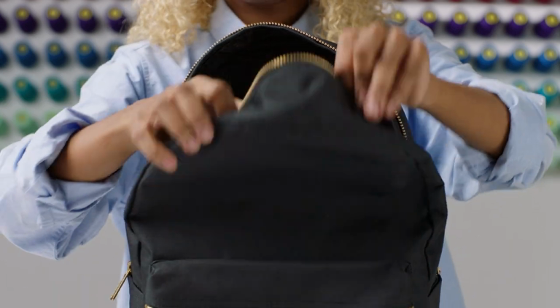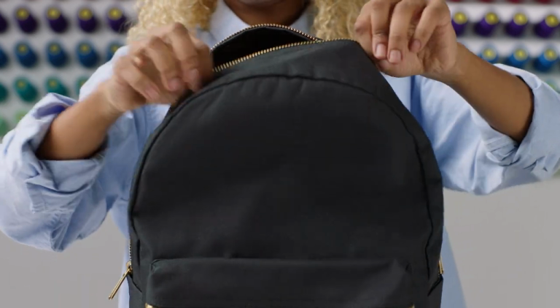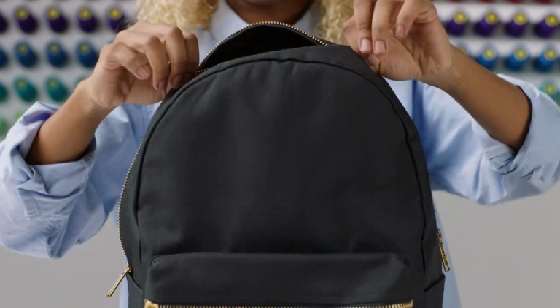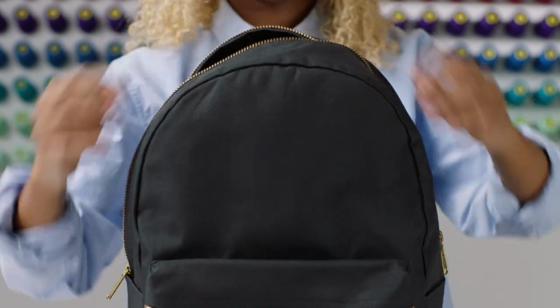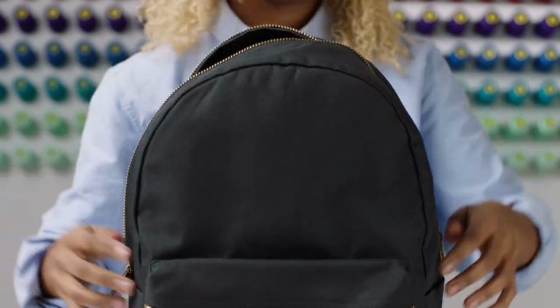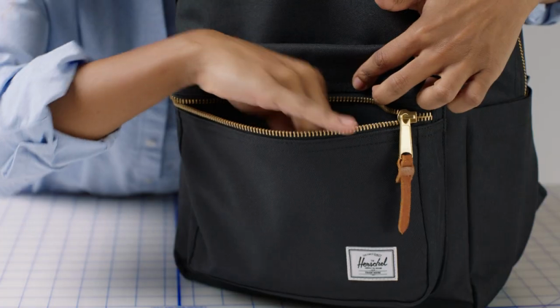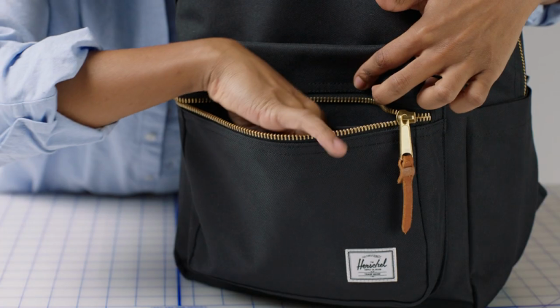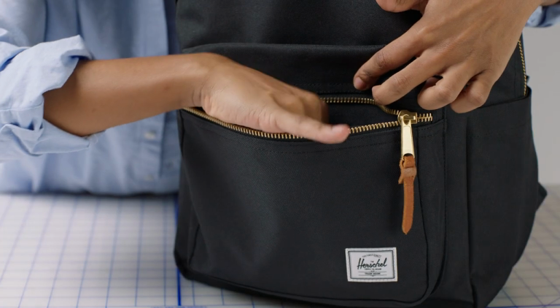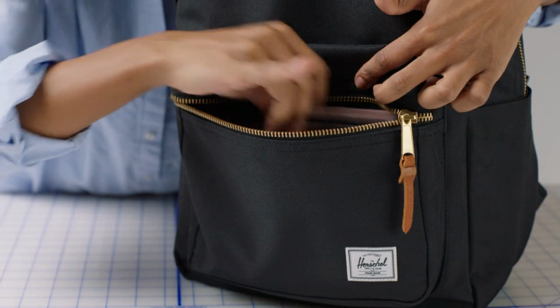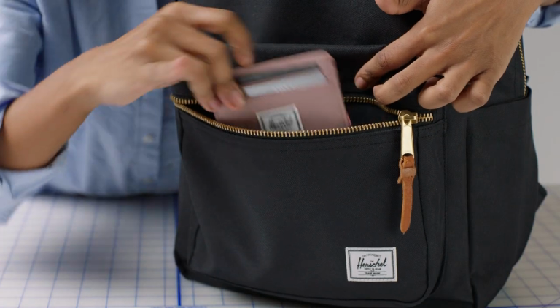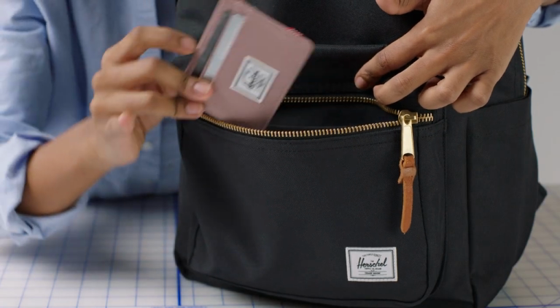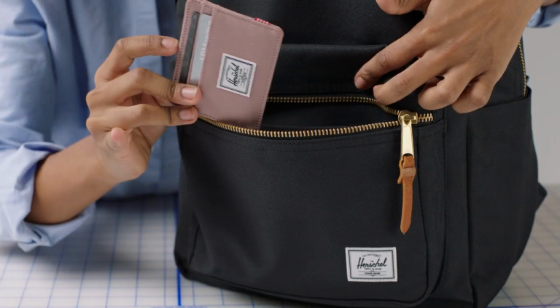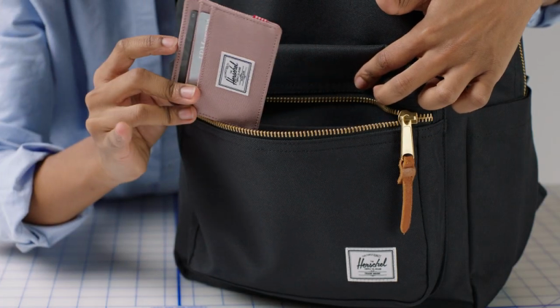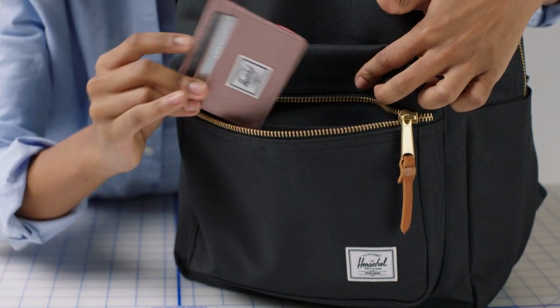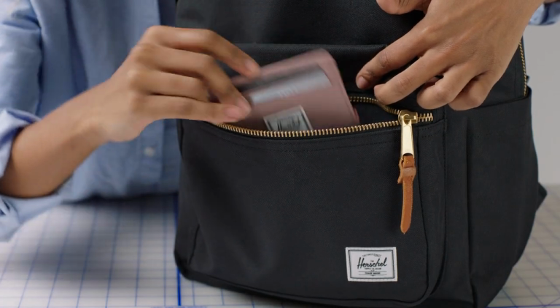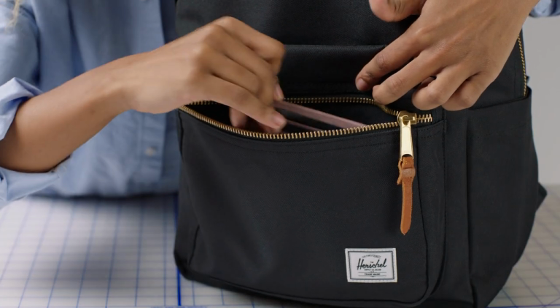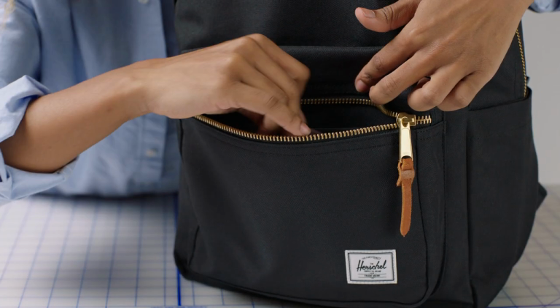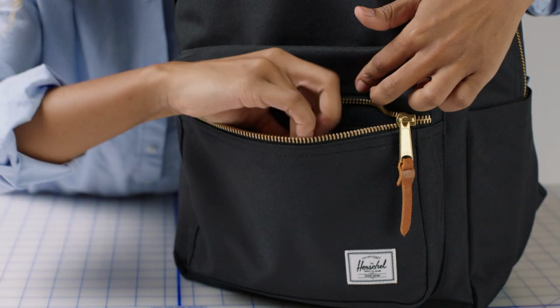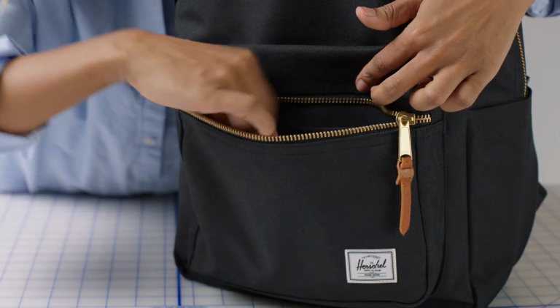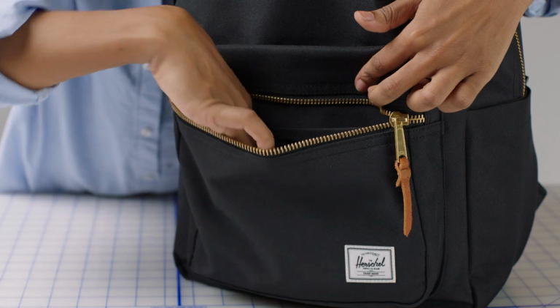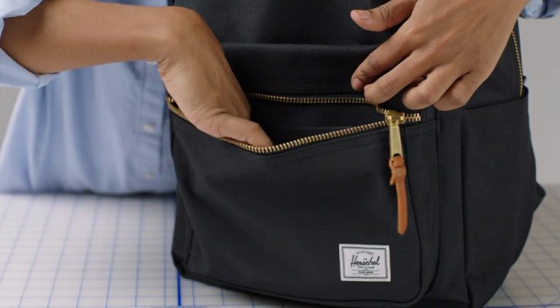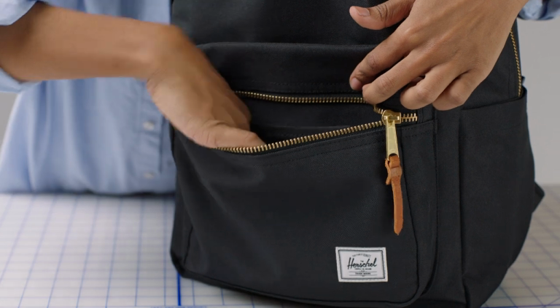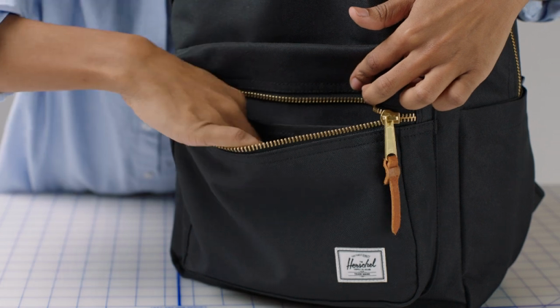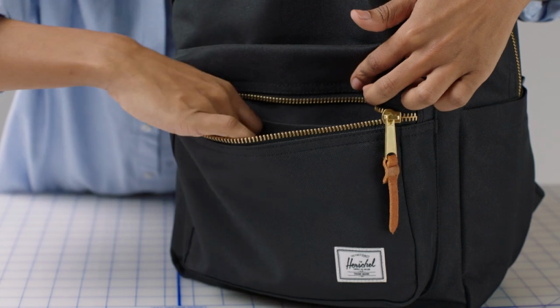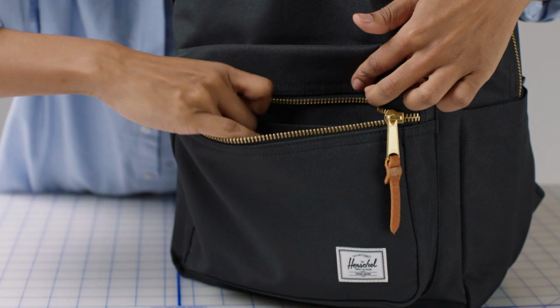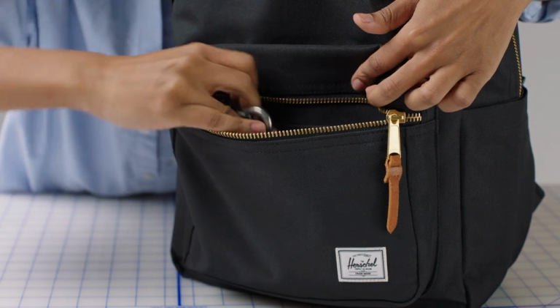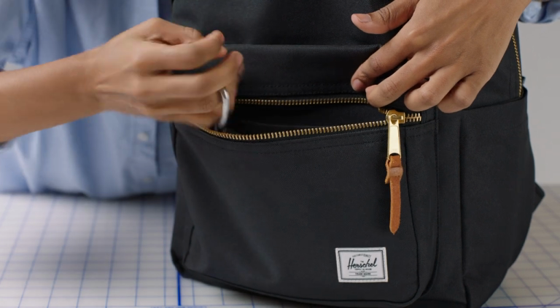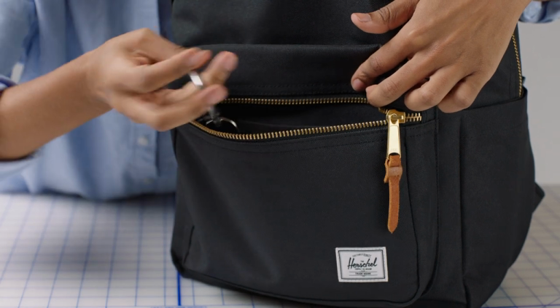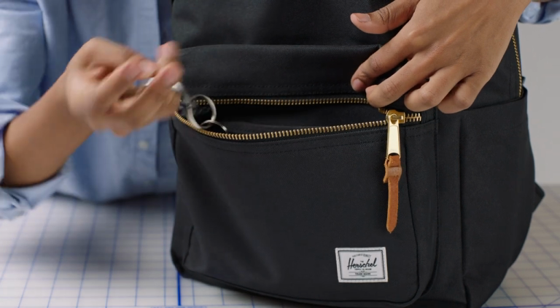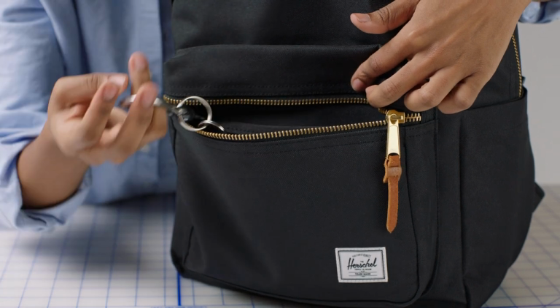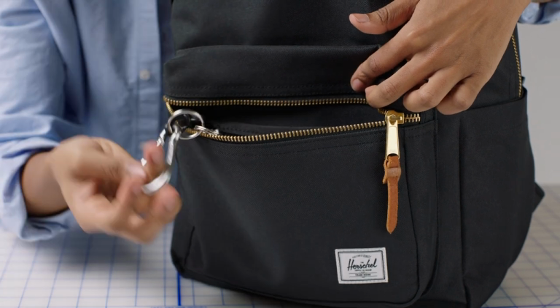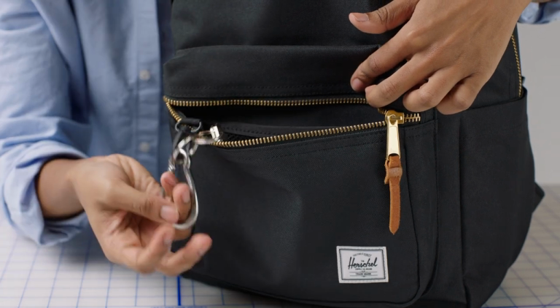In the front pocket of the Settlement you'll find a mesh pocket and key clip to keep all of your smaller accessories and keys within easy reach.